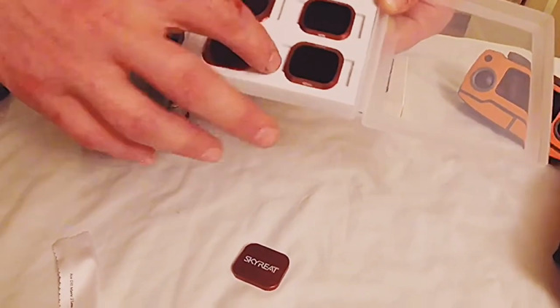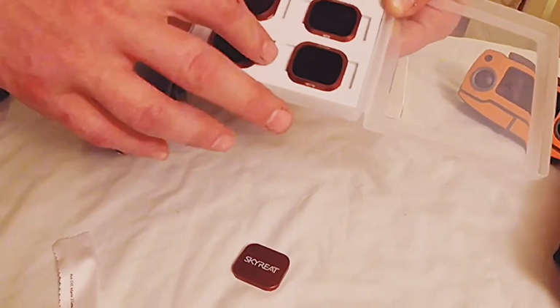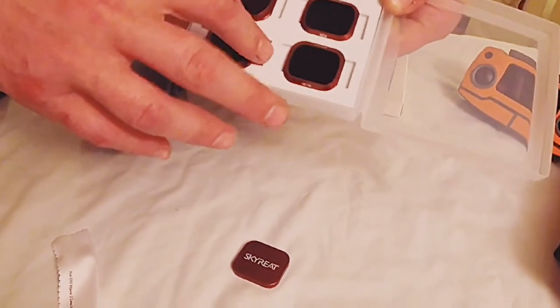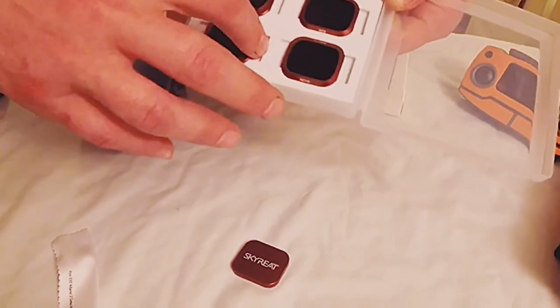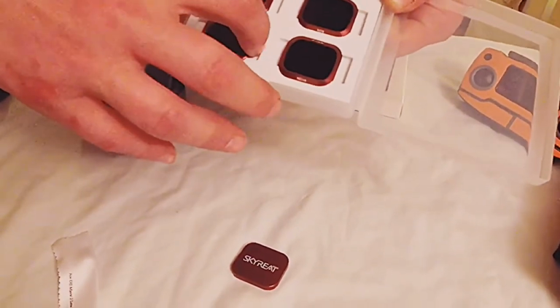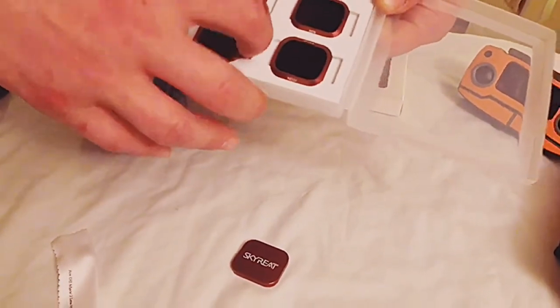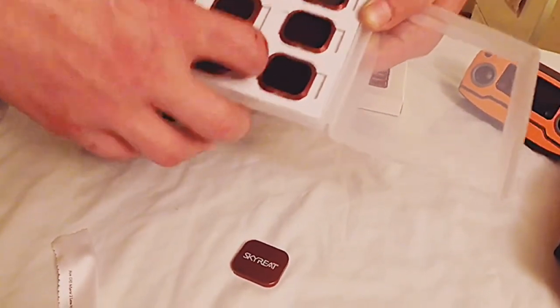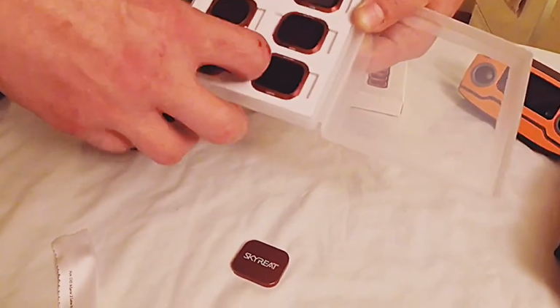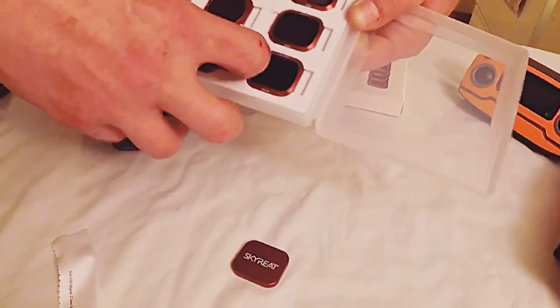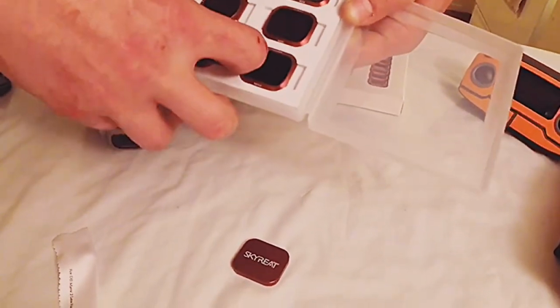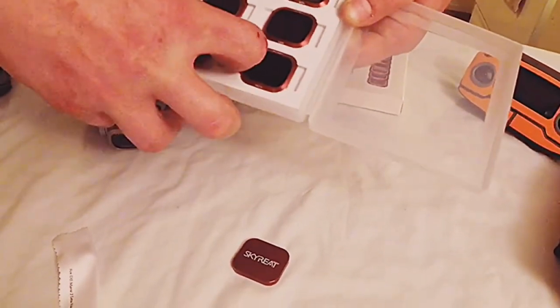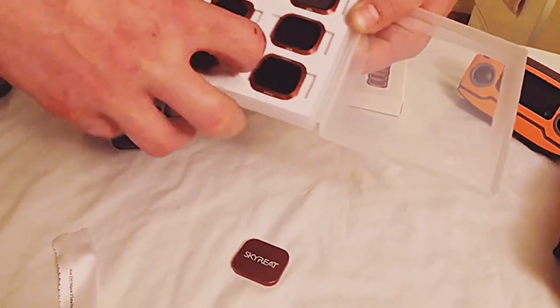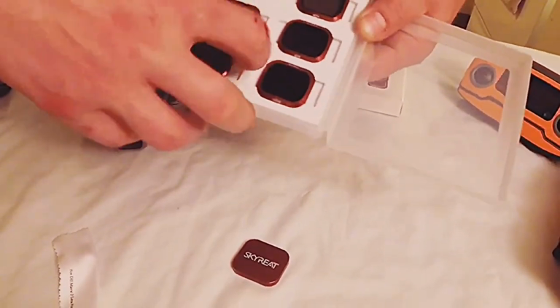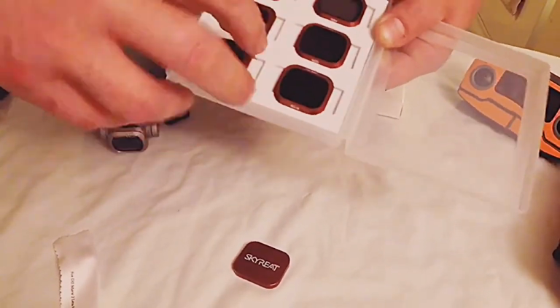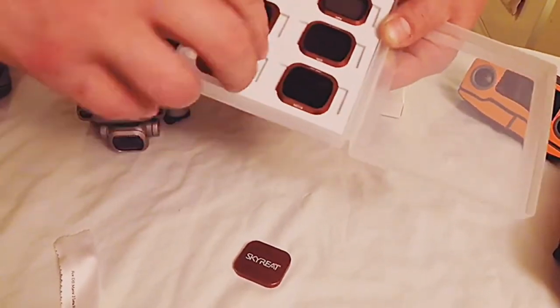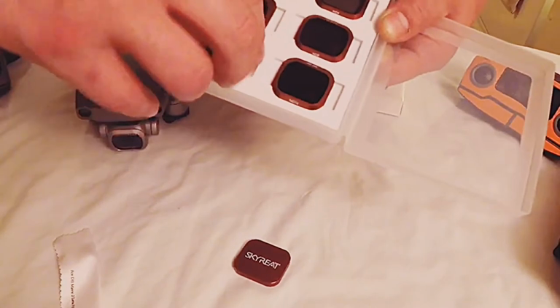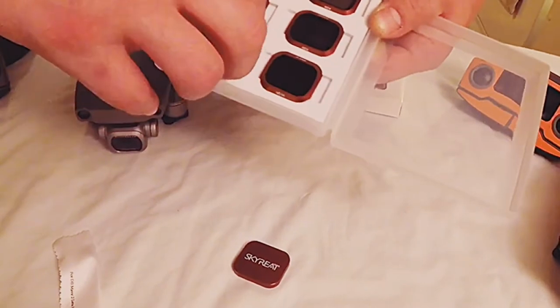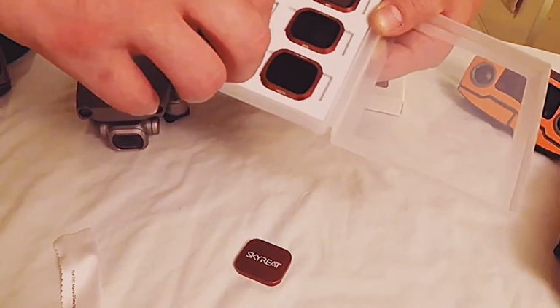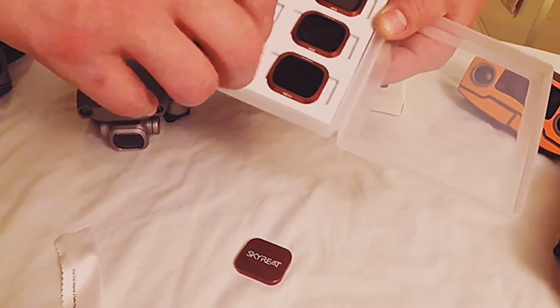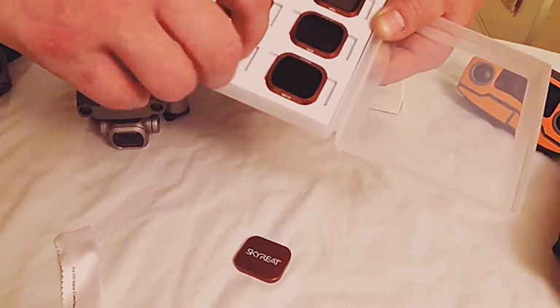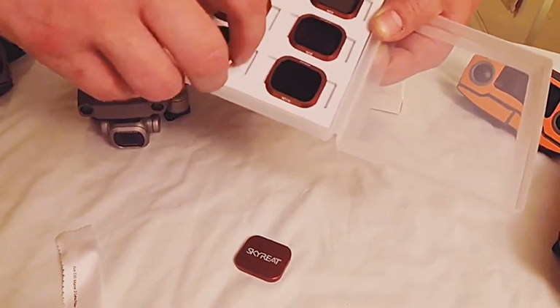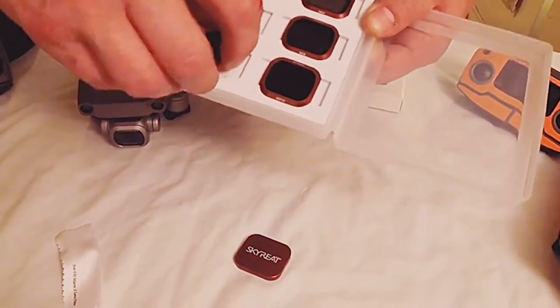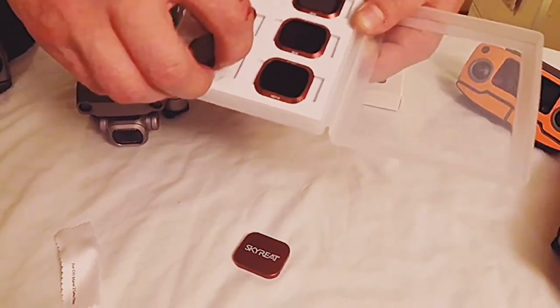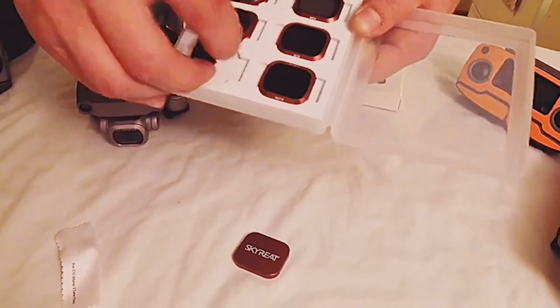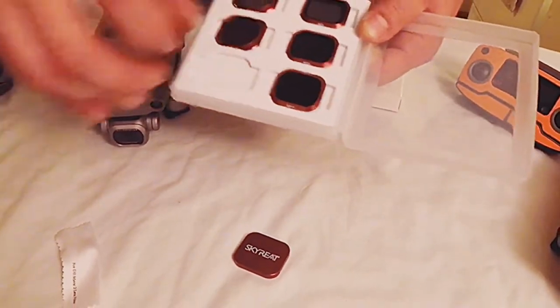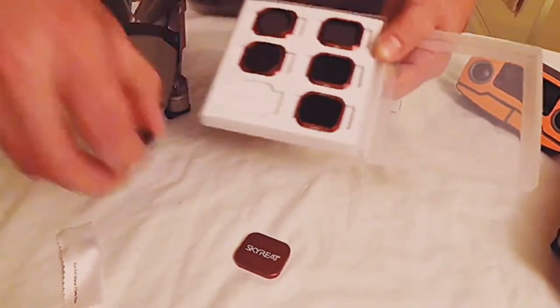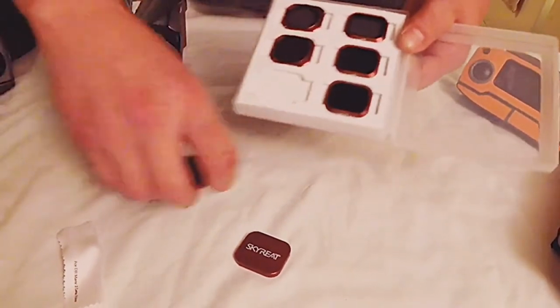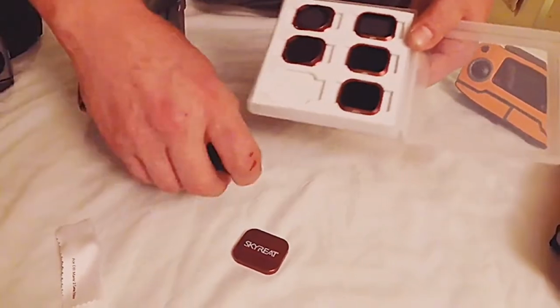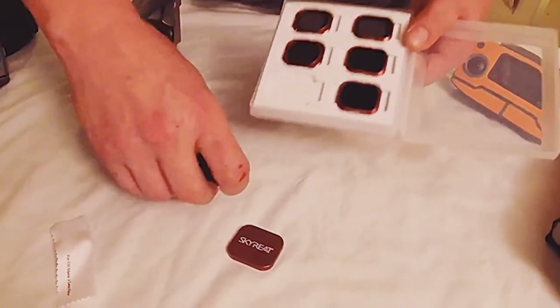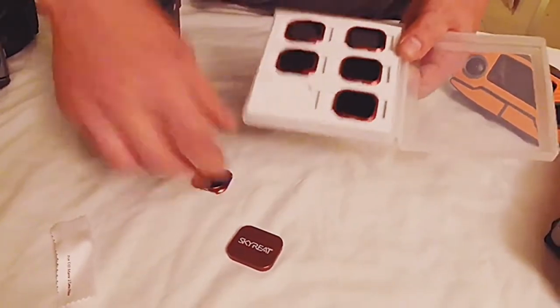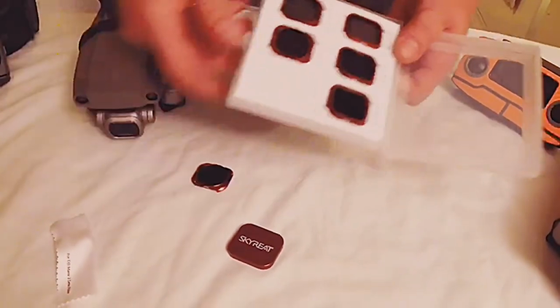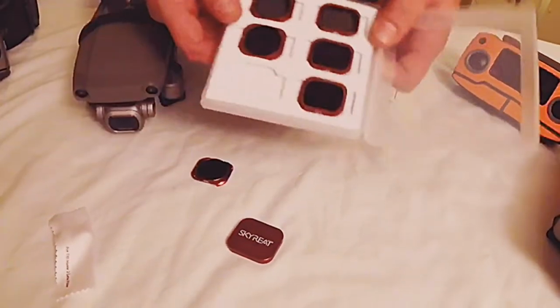We'll put the ND16 polarized on, try it out, see how it does.